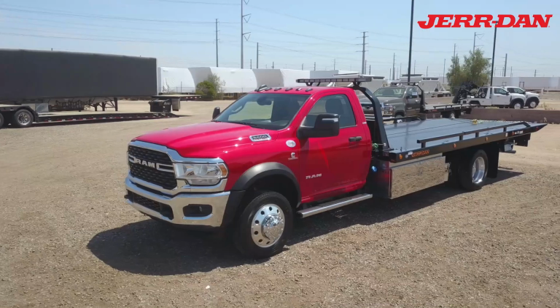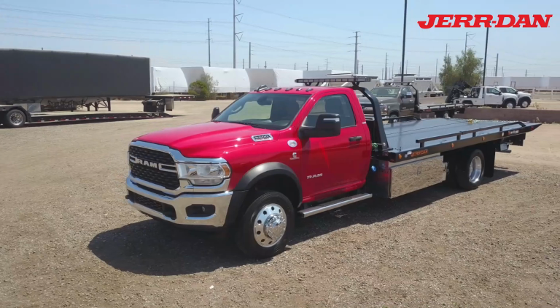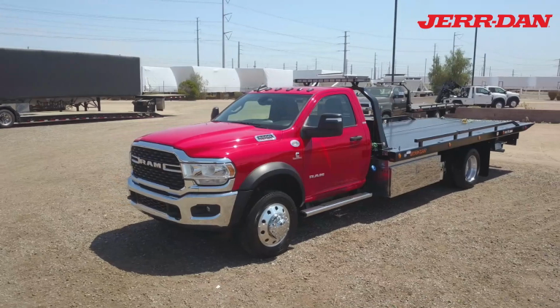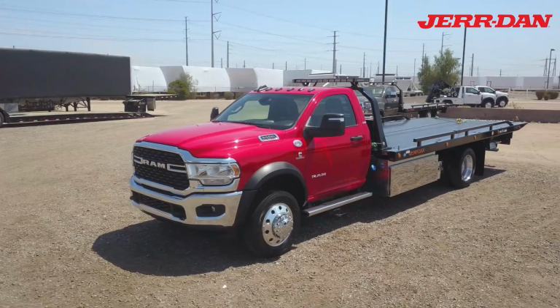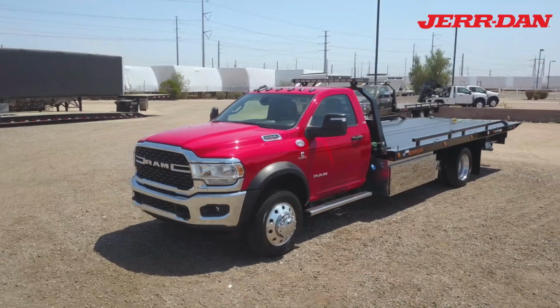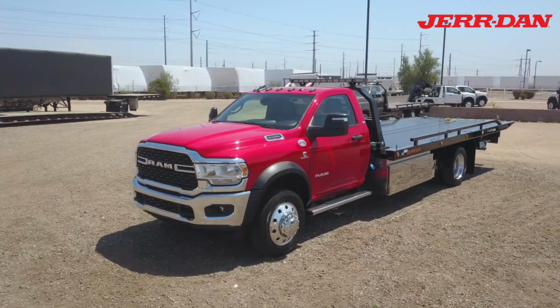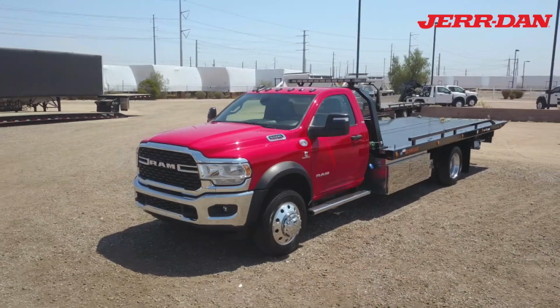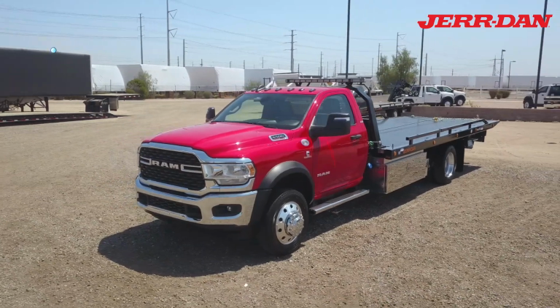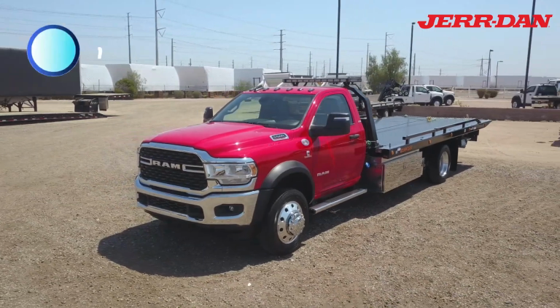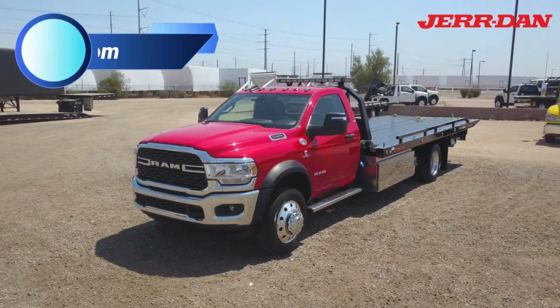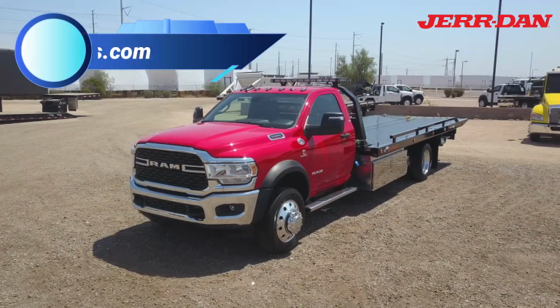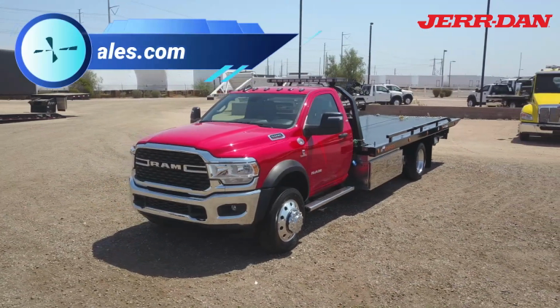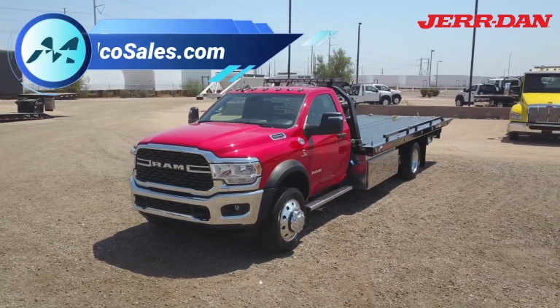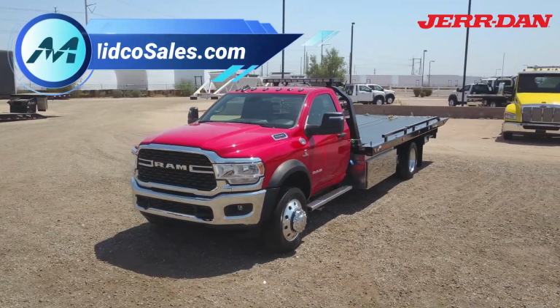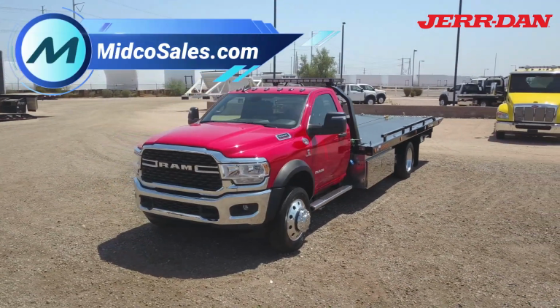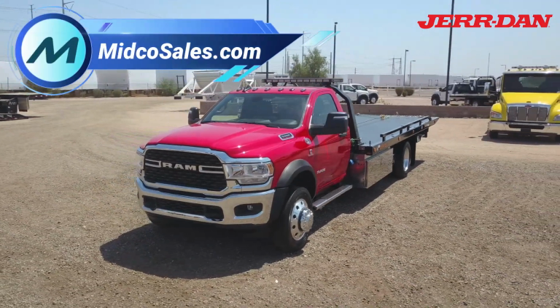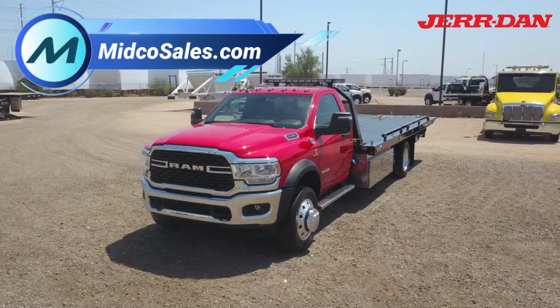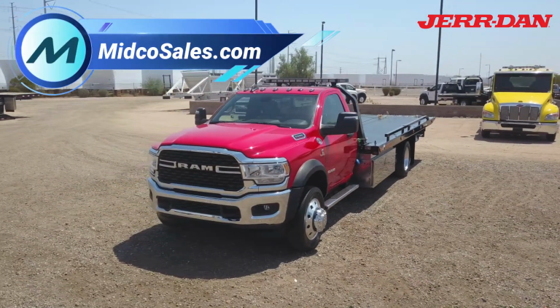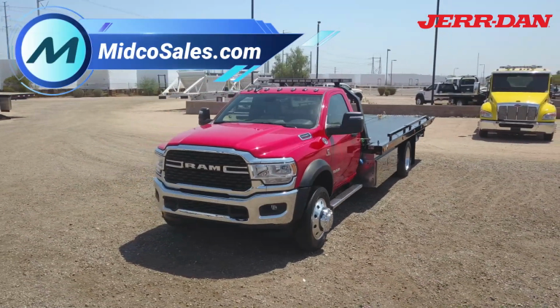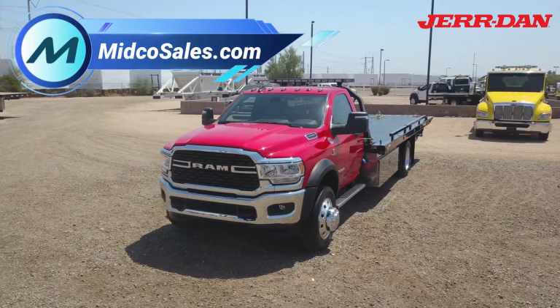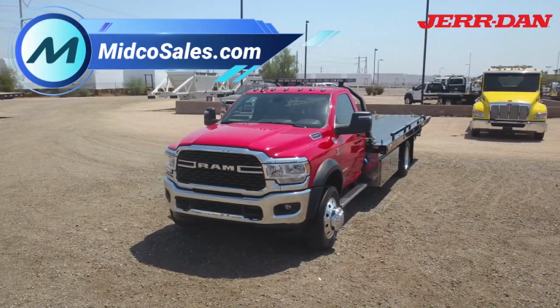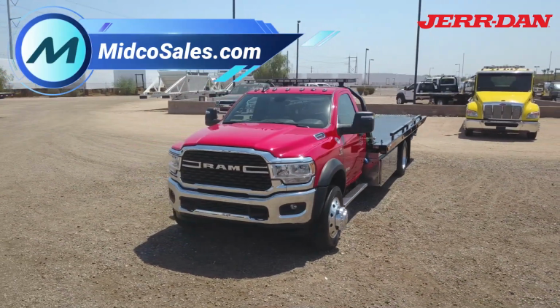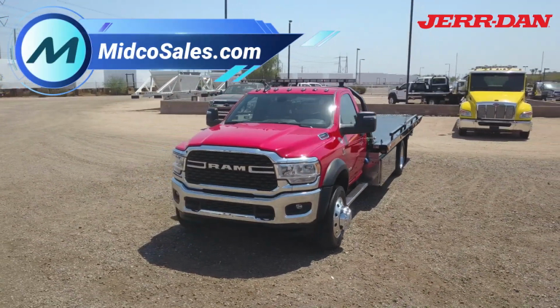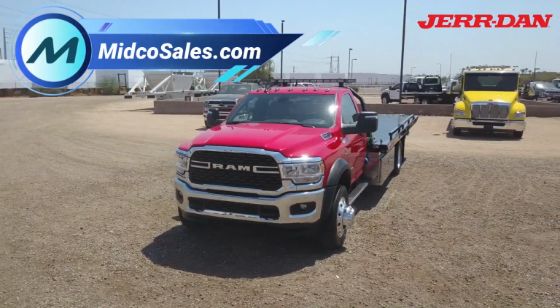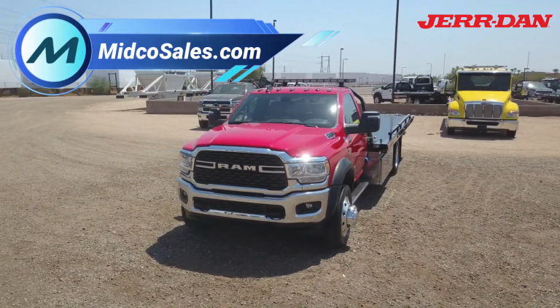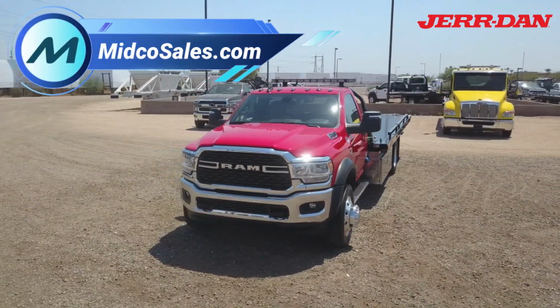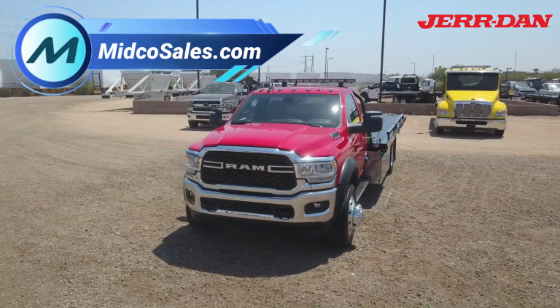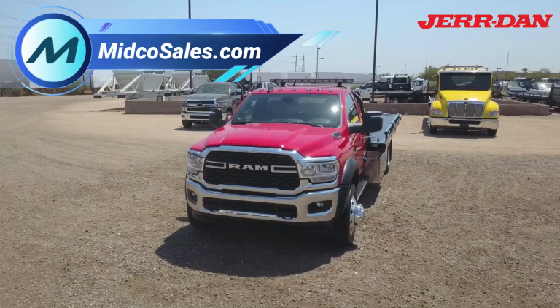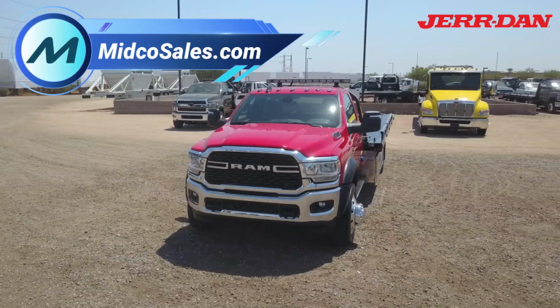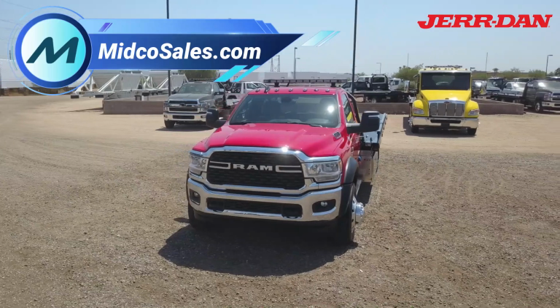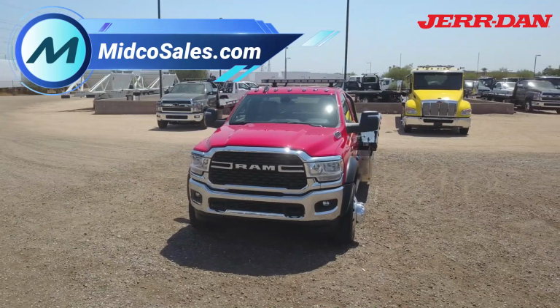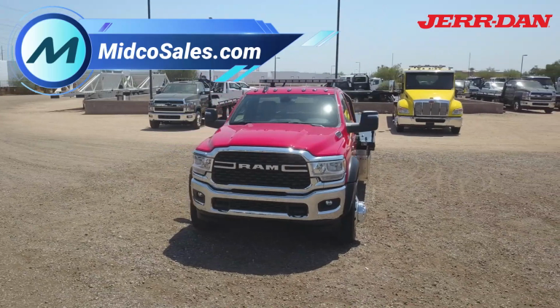Midco Sales is the Jirdan dealer in Arizona. Visit us online to see our full inventory.